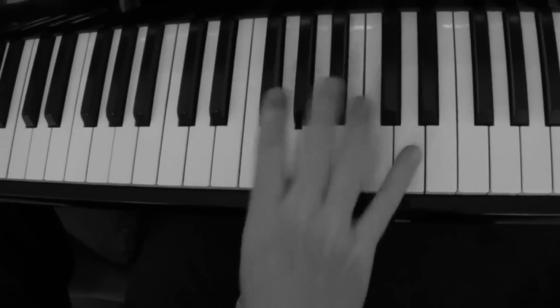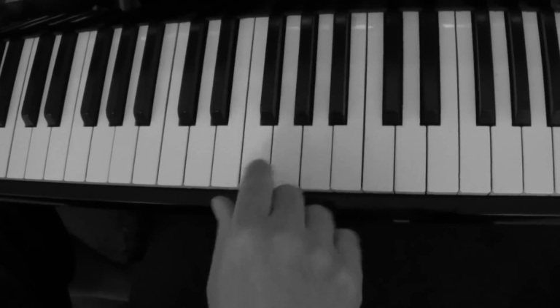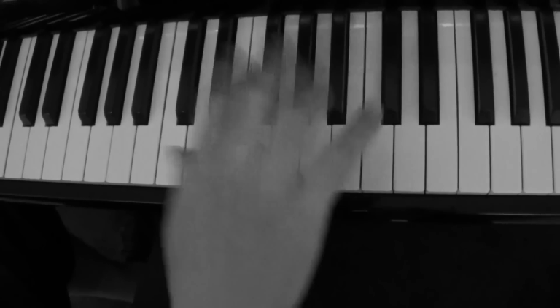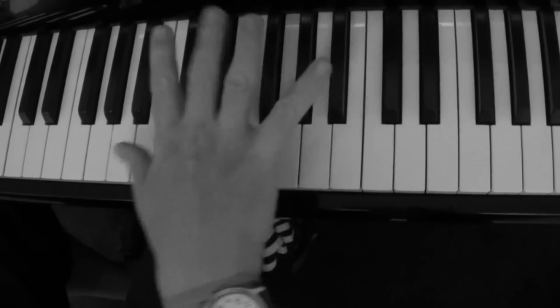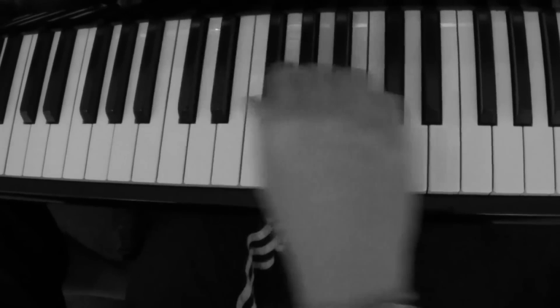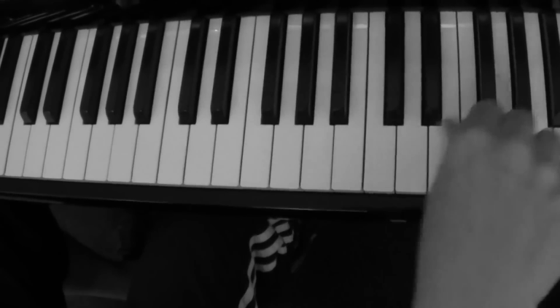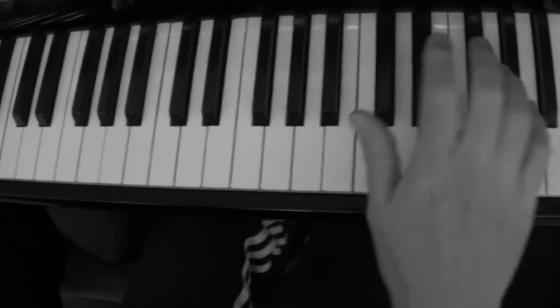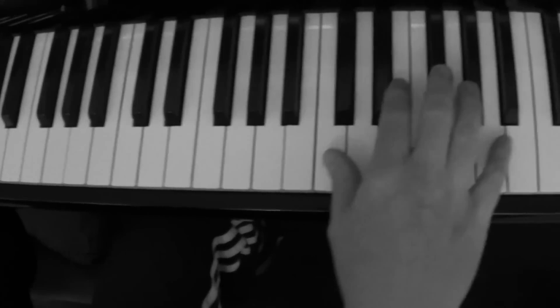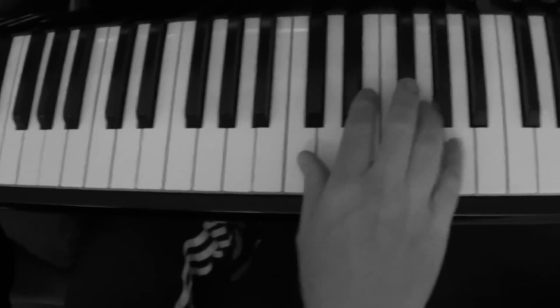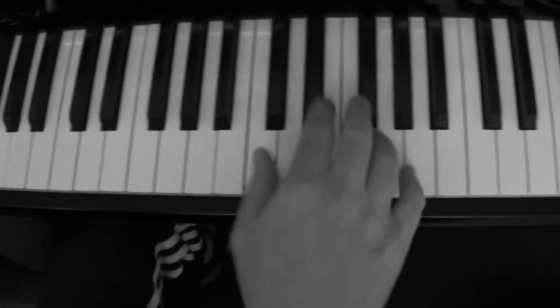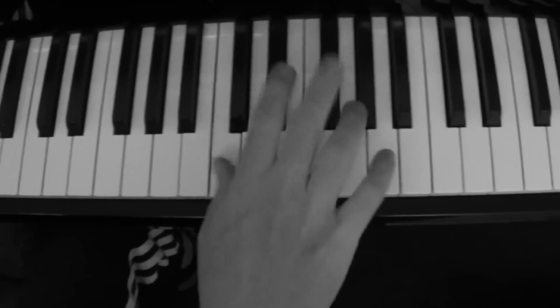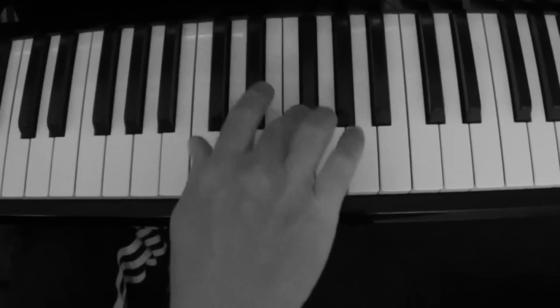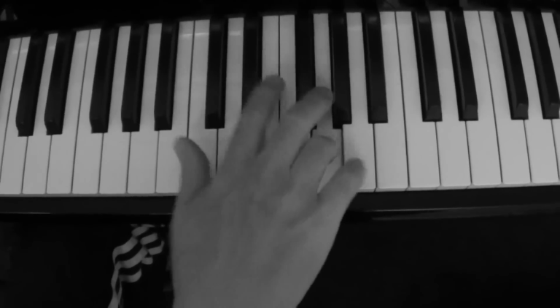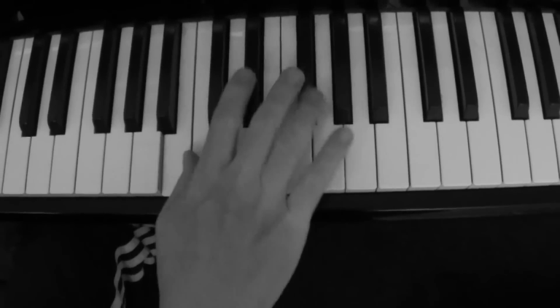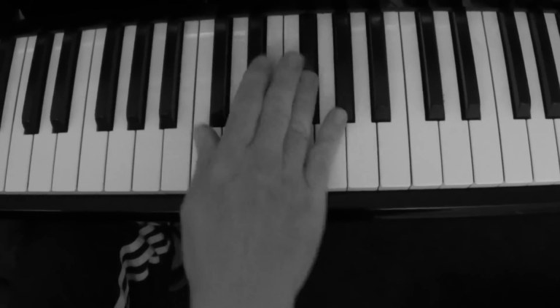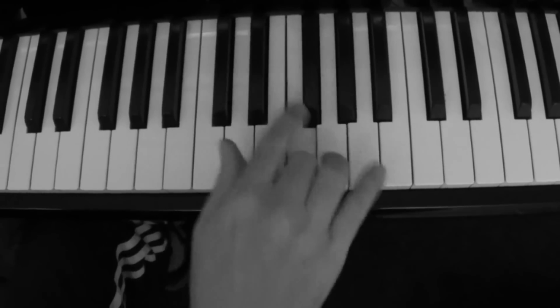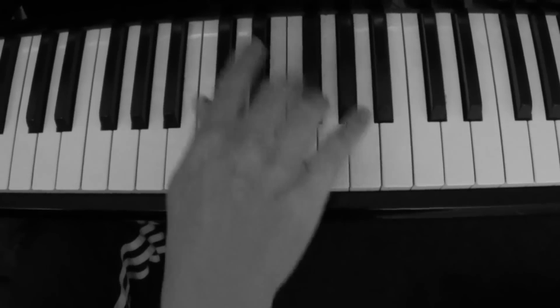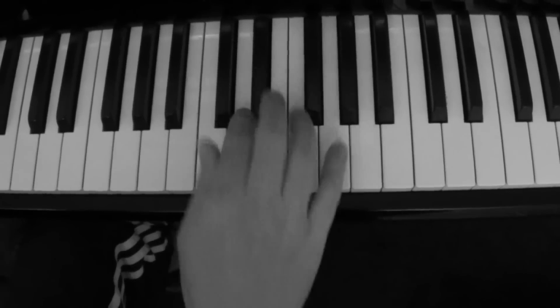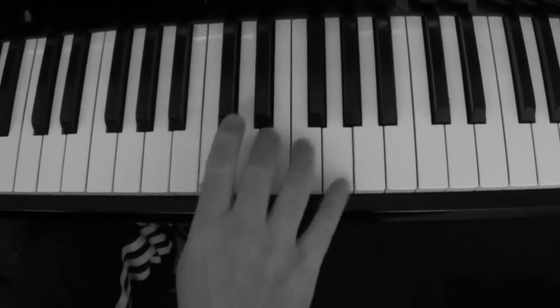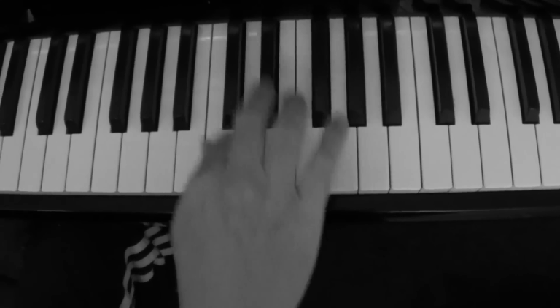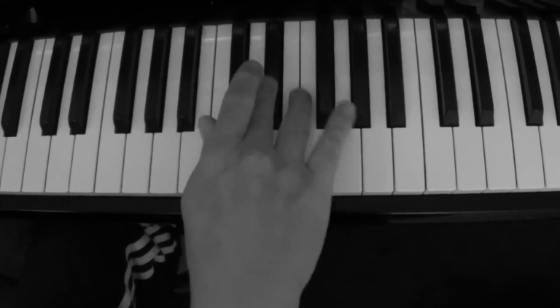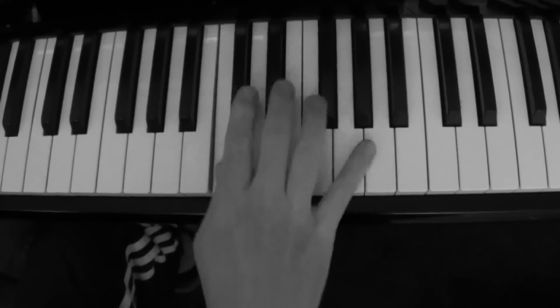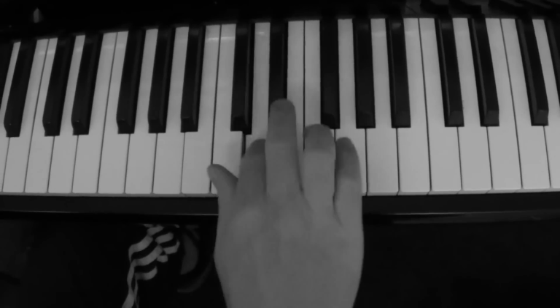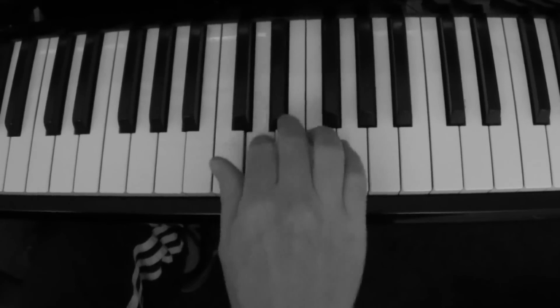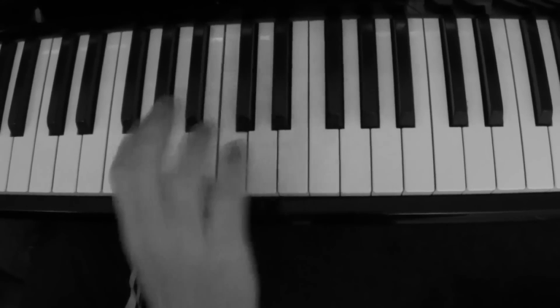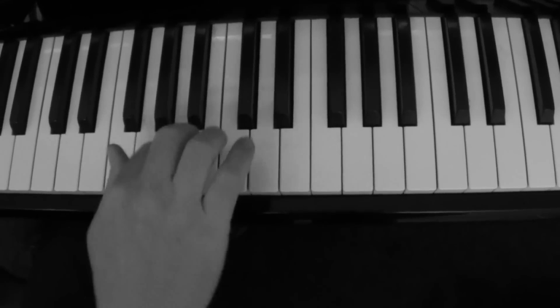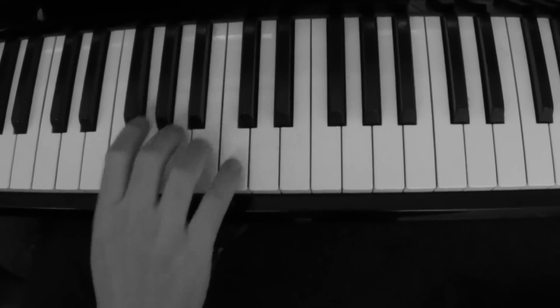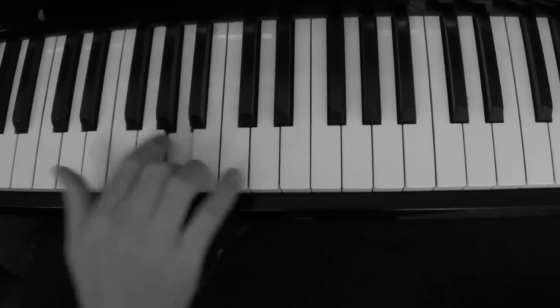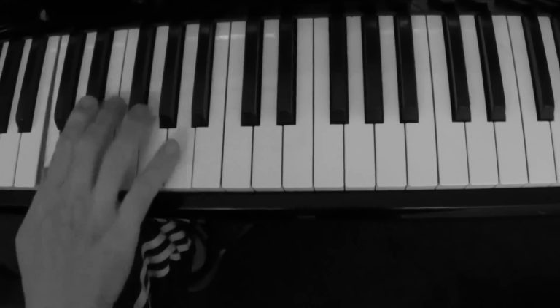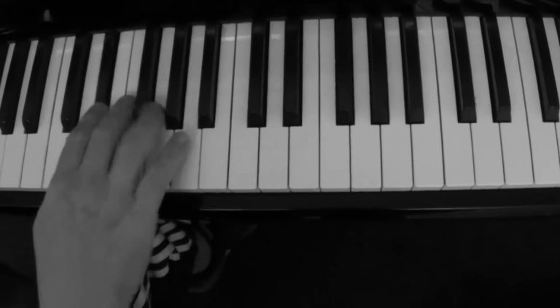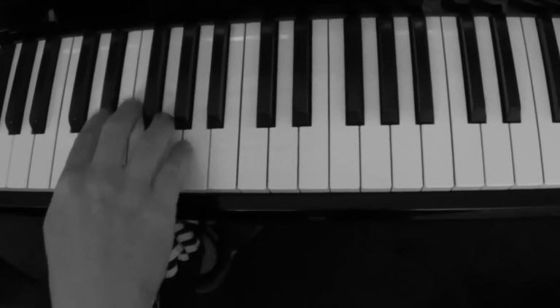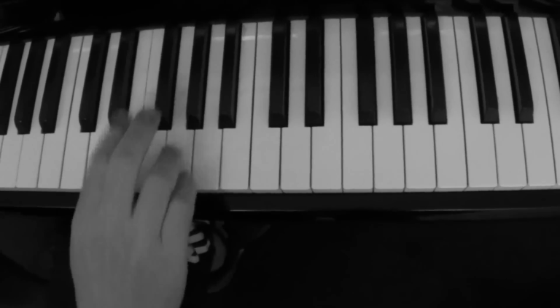Just playing the single notes of the blues scale with the chop in the left hand.